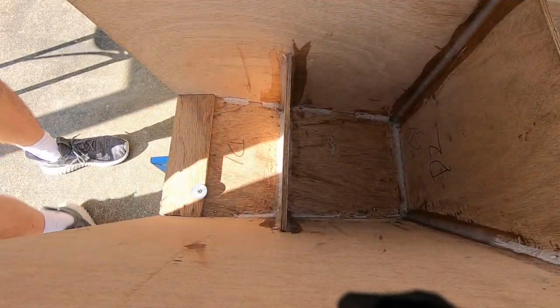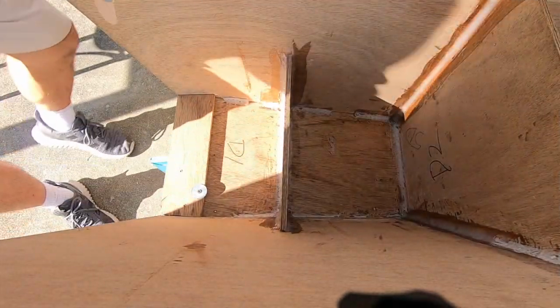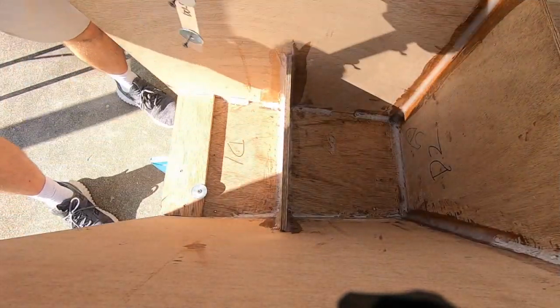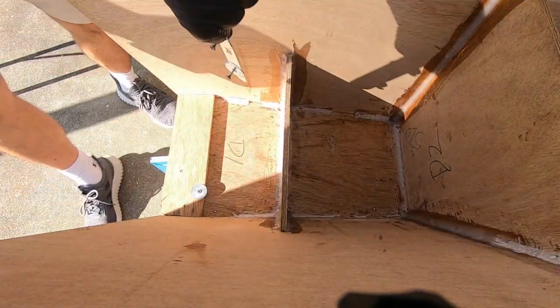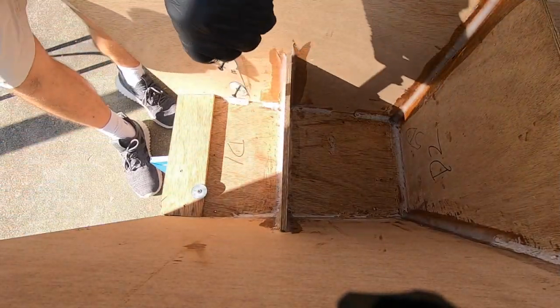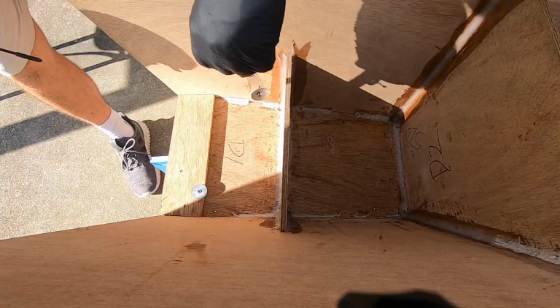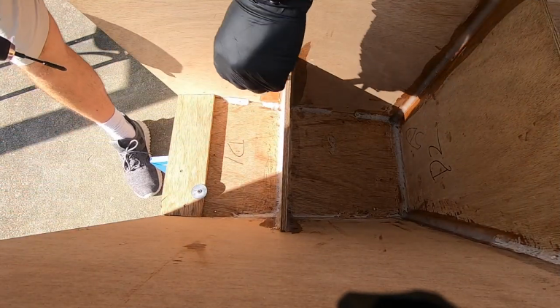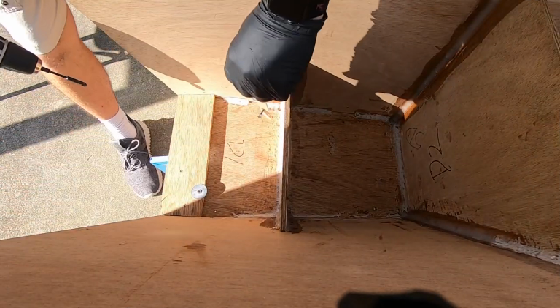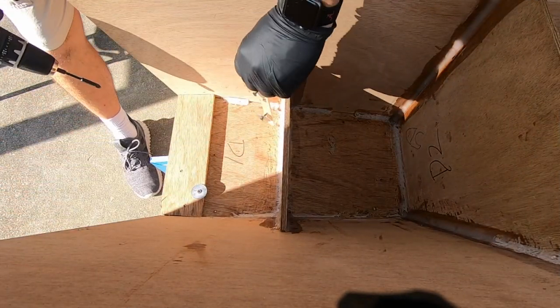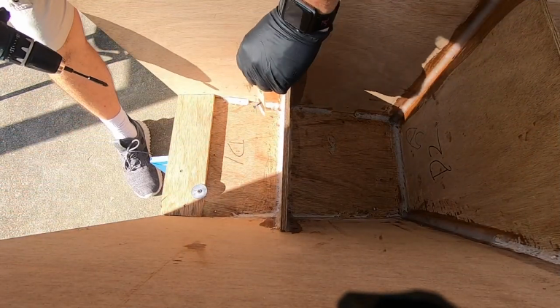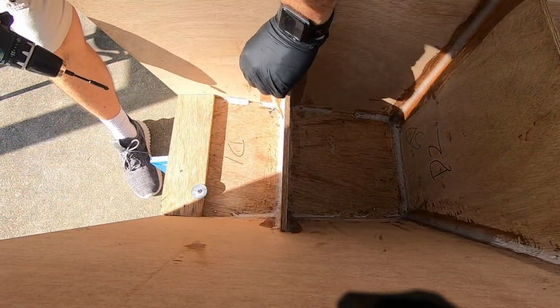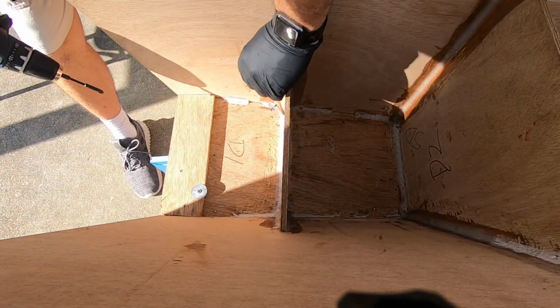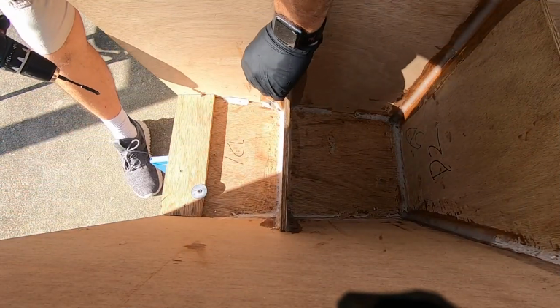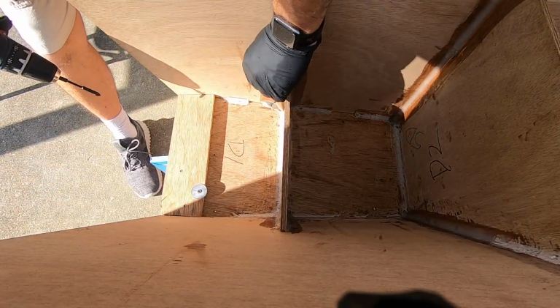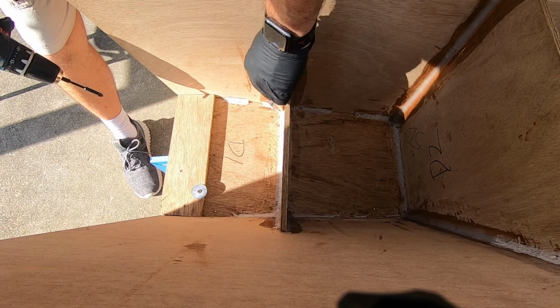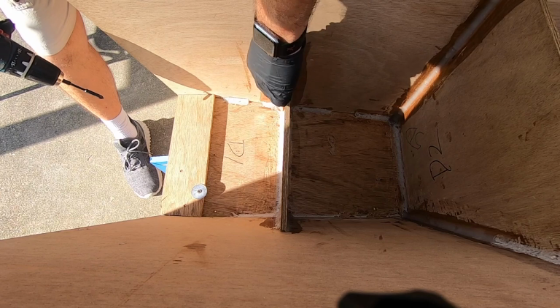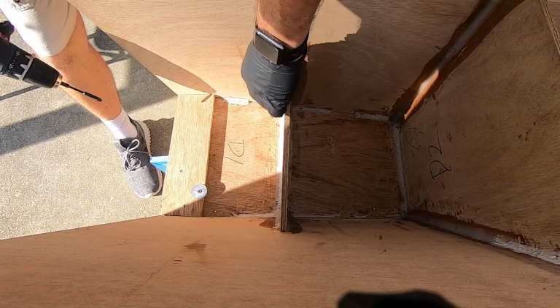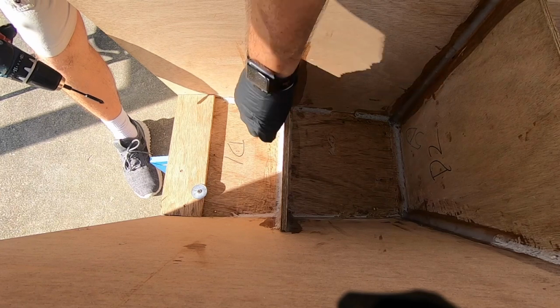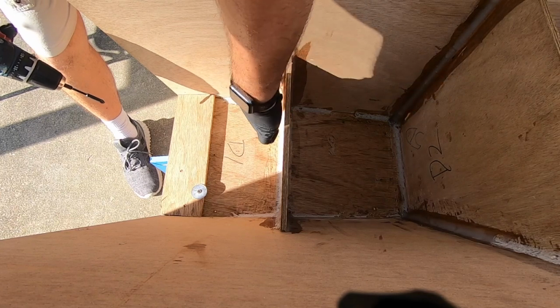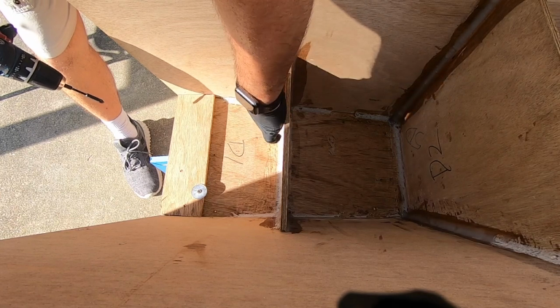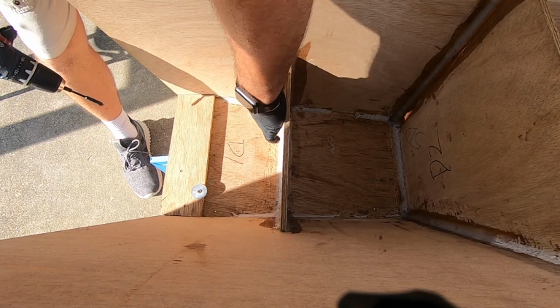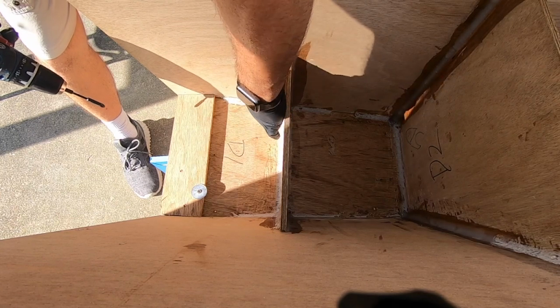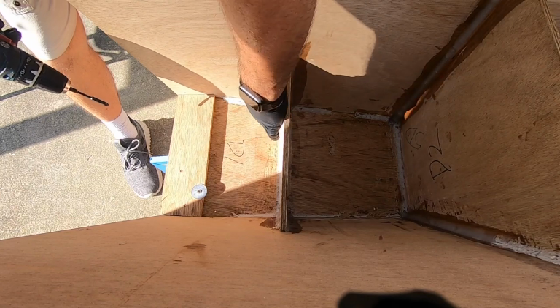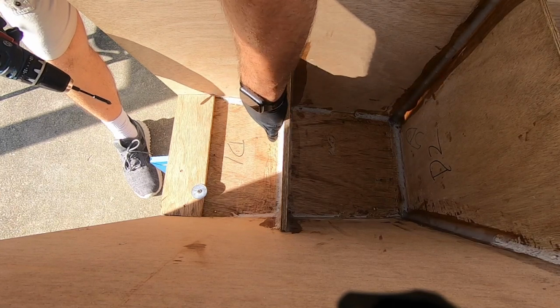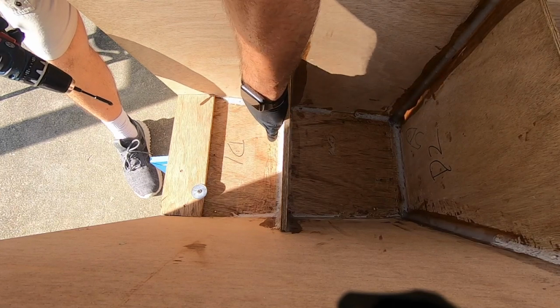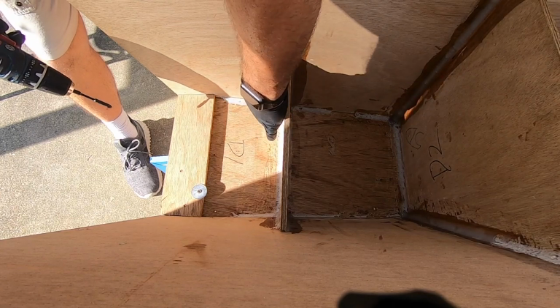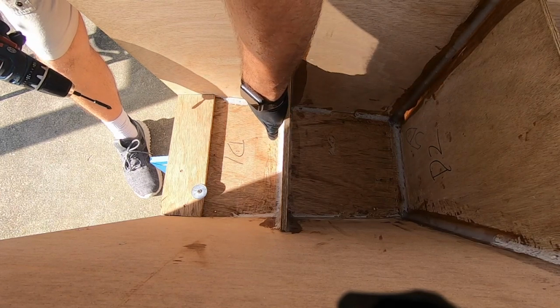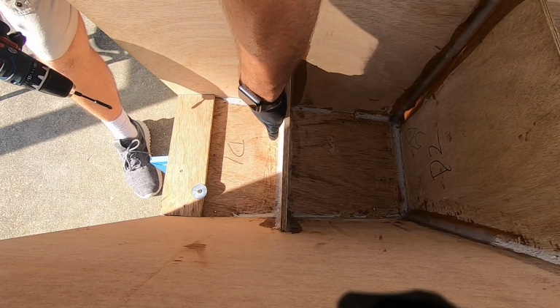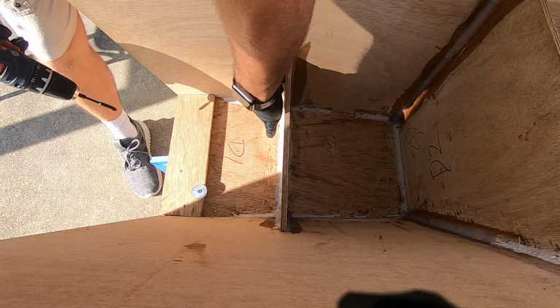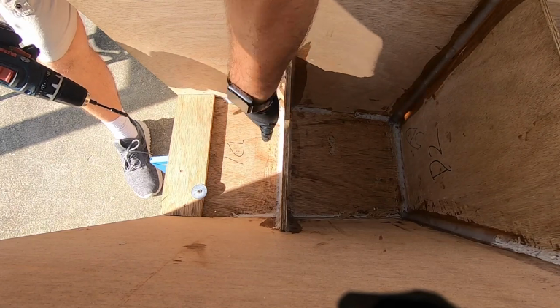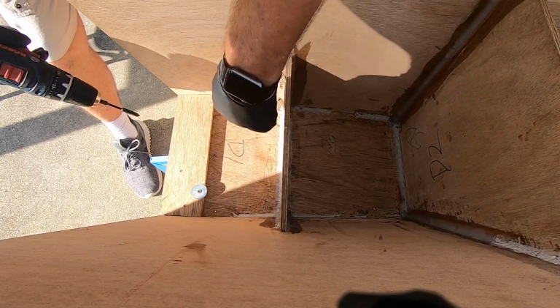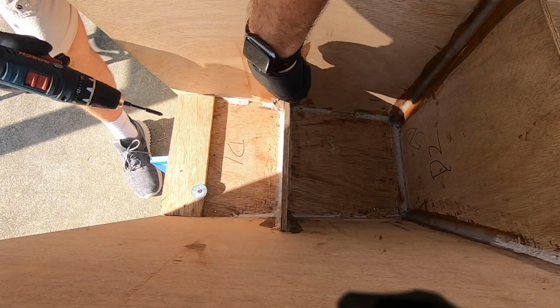Here we go — I've been talking about putting these gussets in there, so now we're going to try and do it.